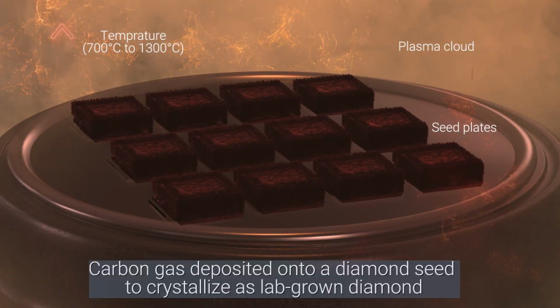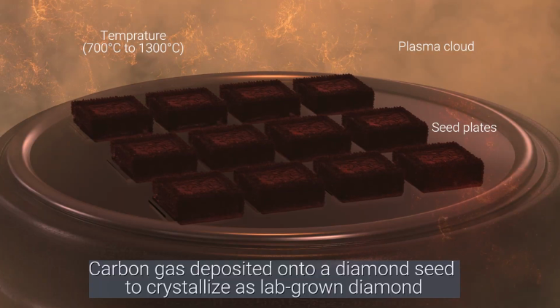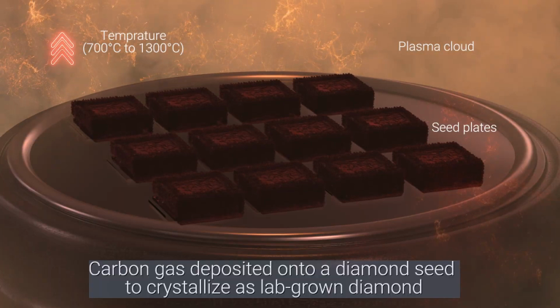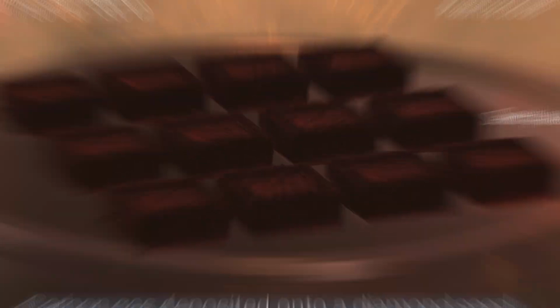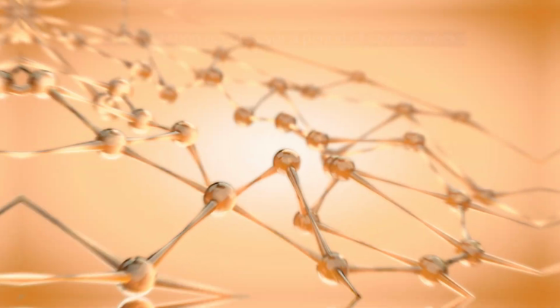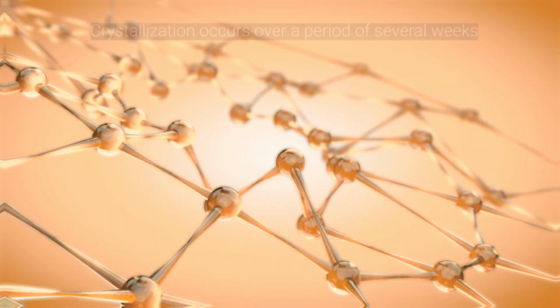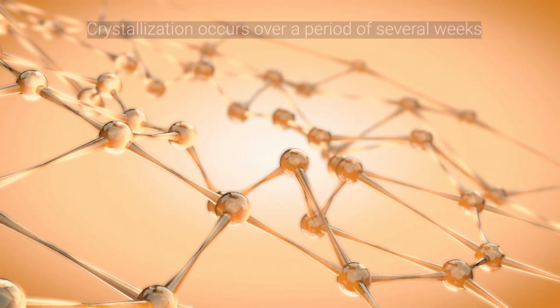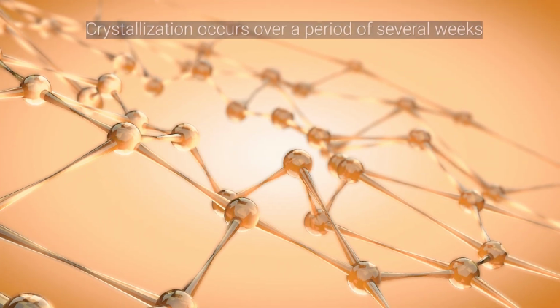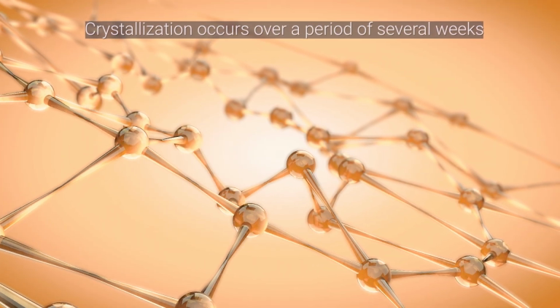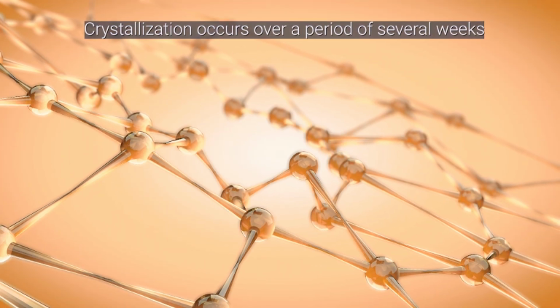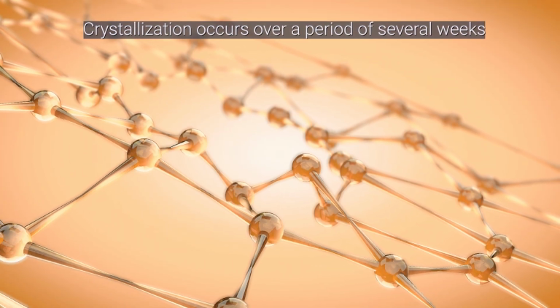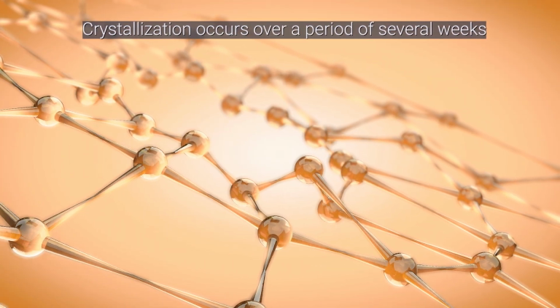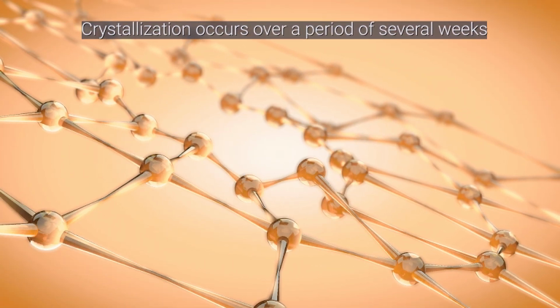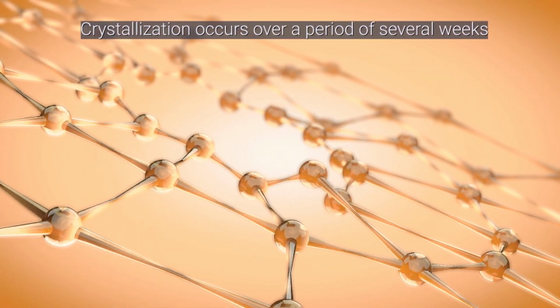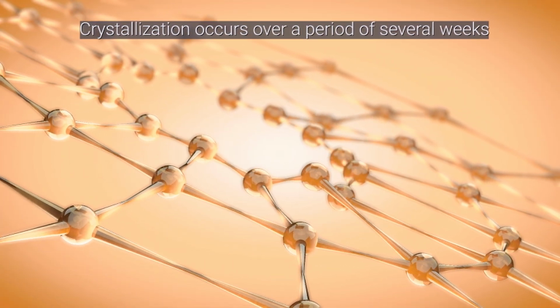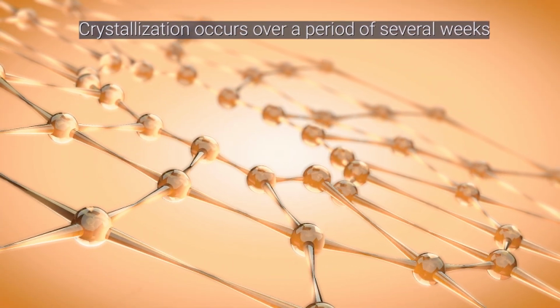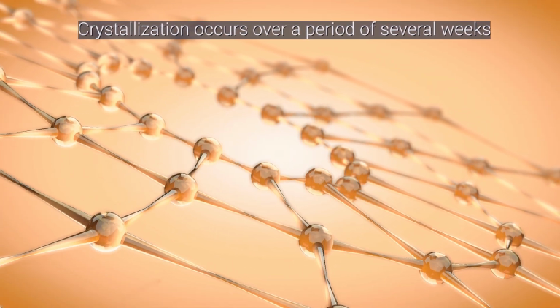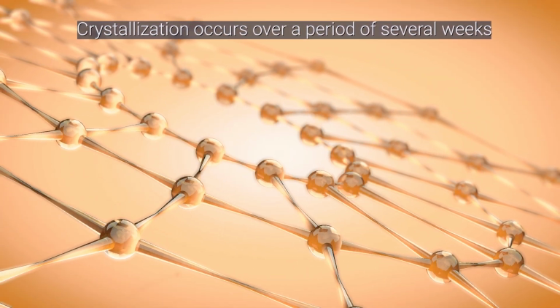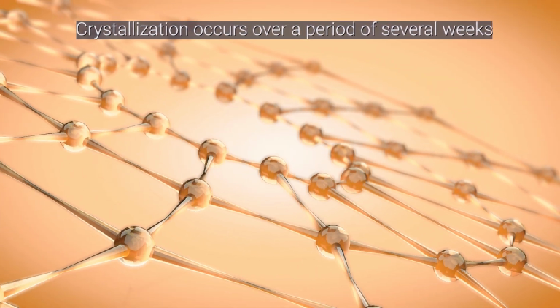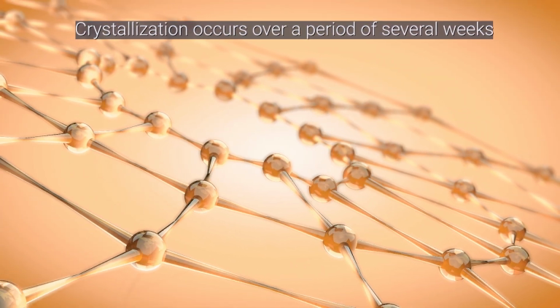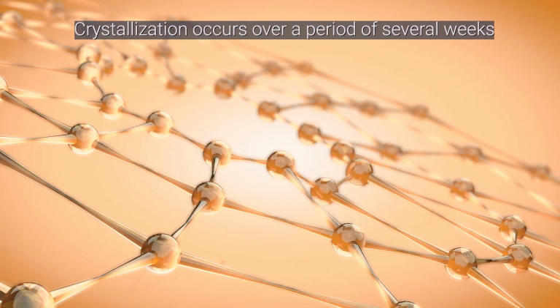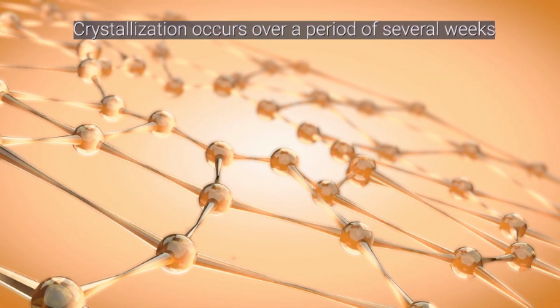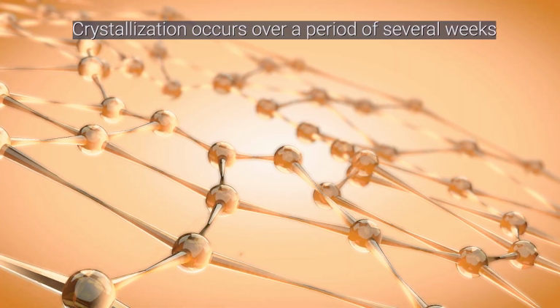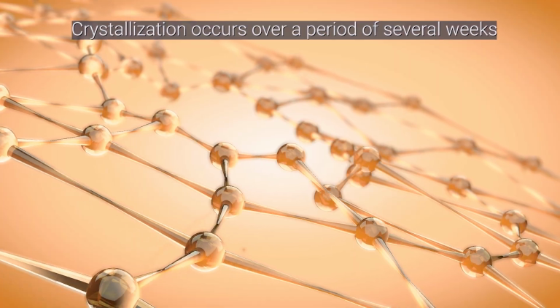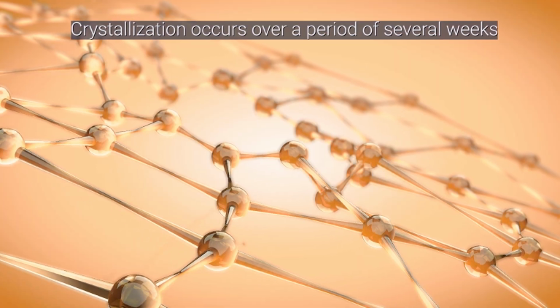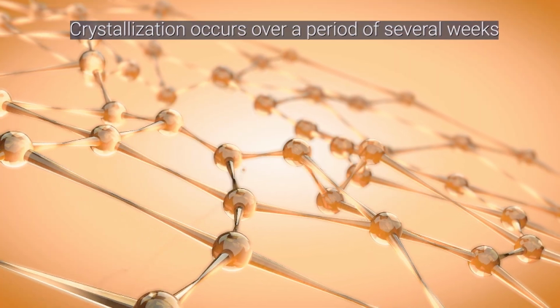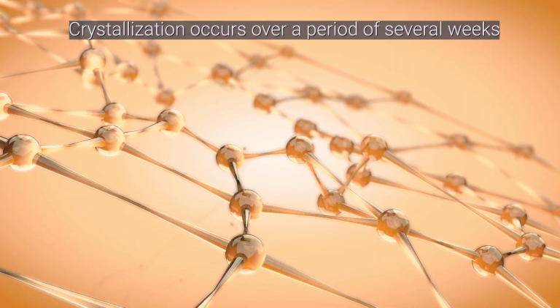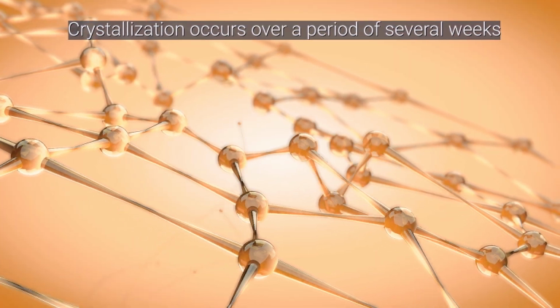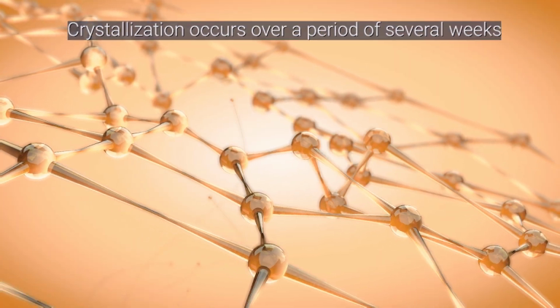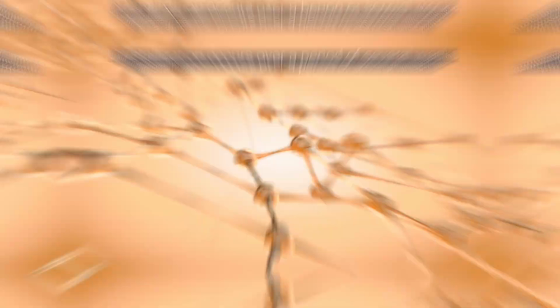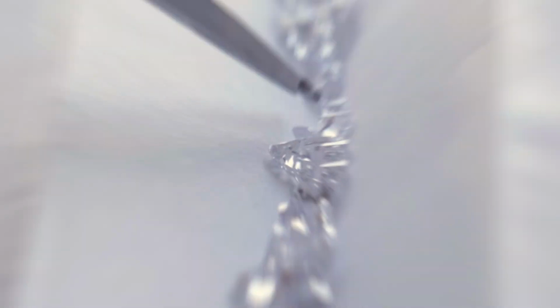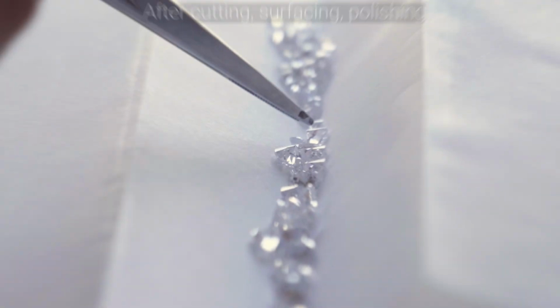This crystallization process takes a few weeks, compared to the billion-year journey of a natural diamond.